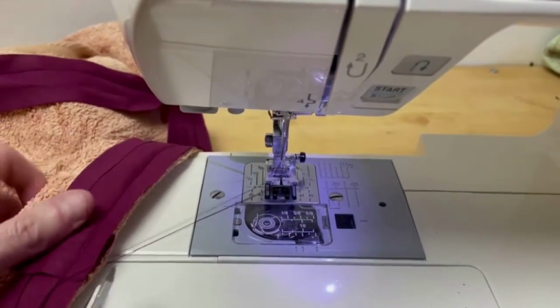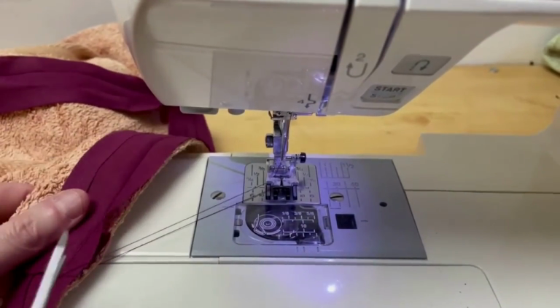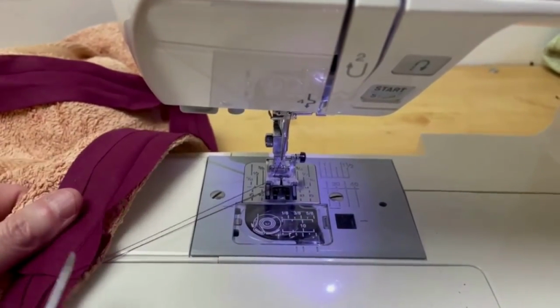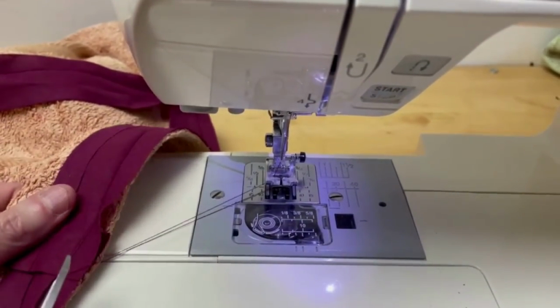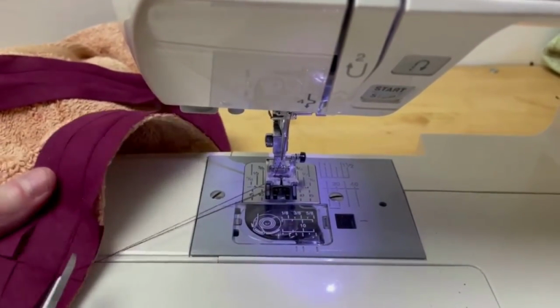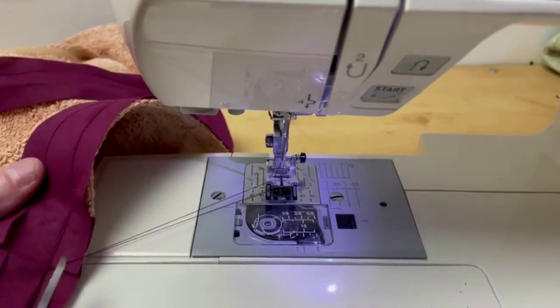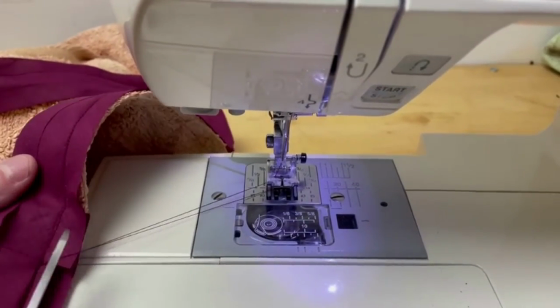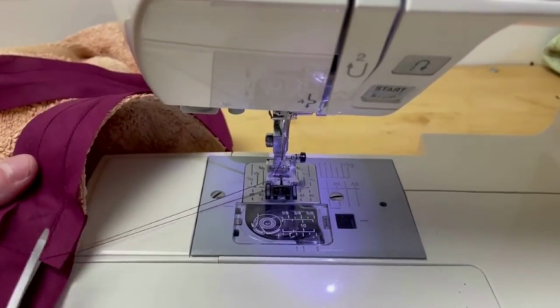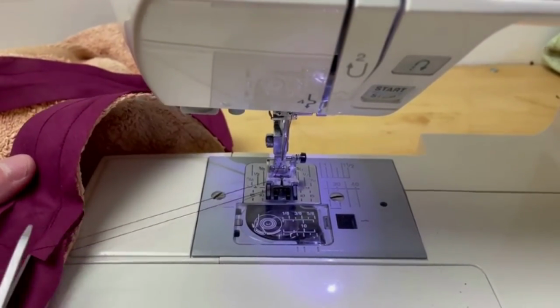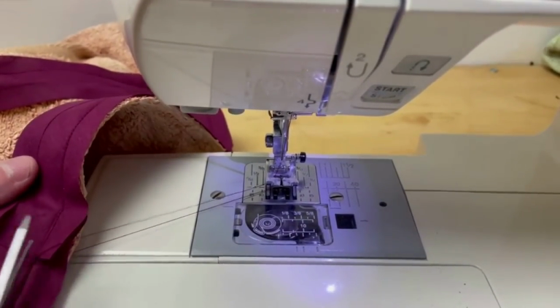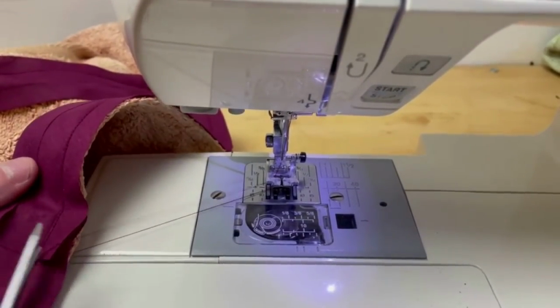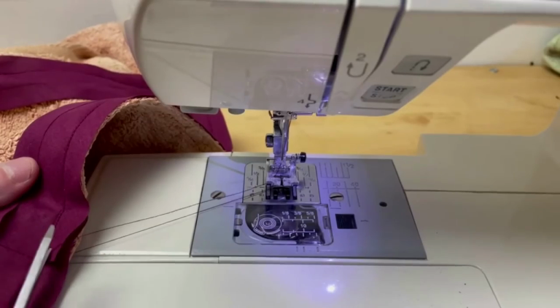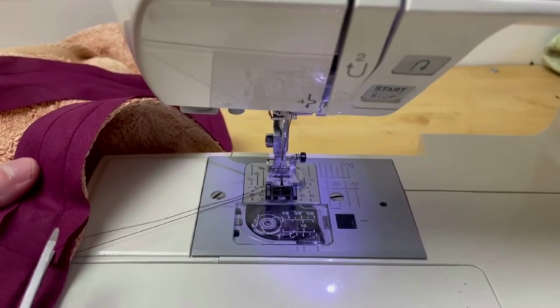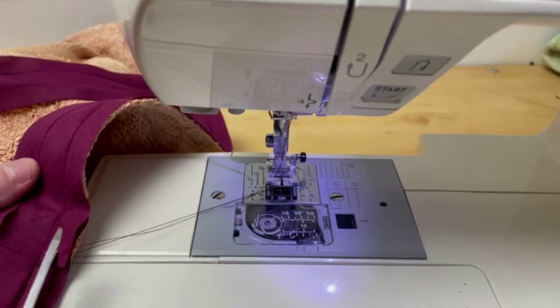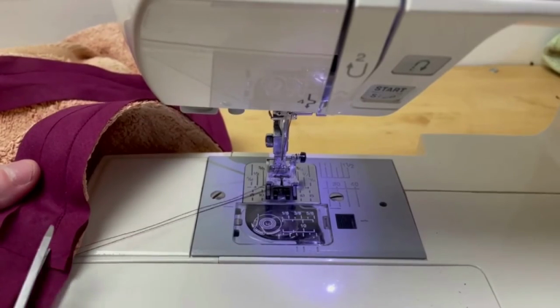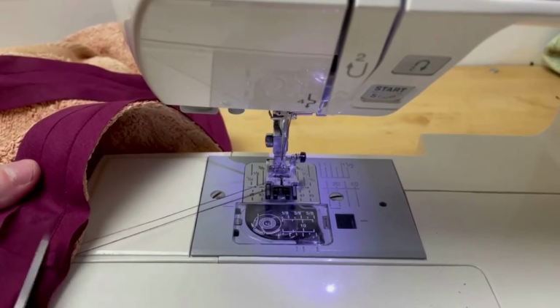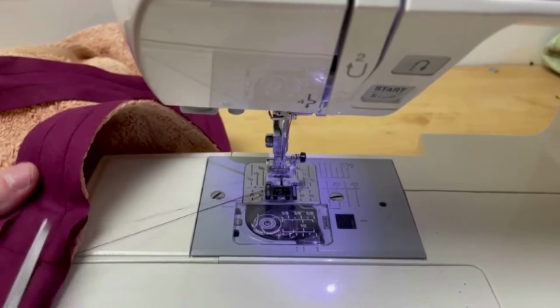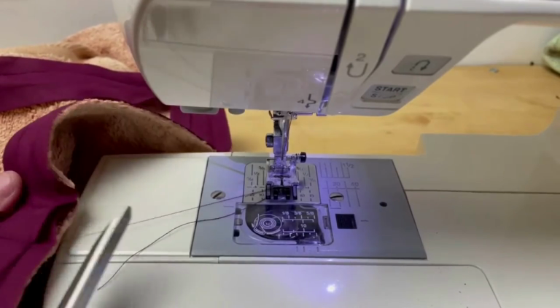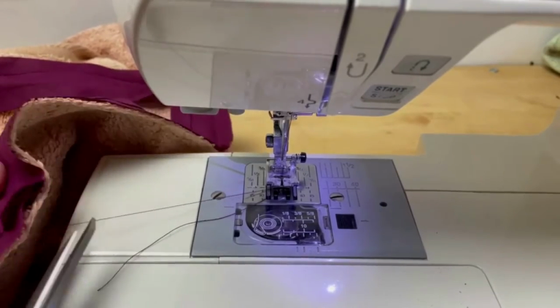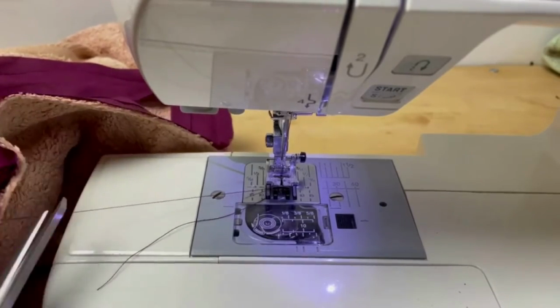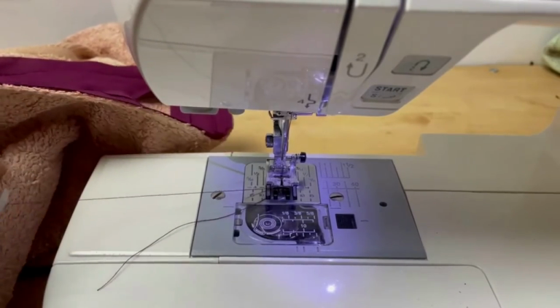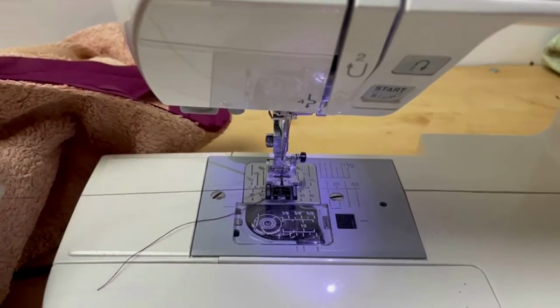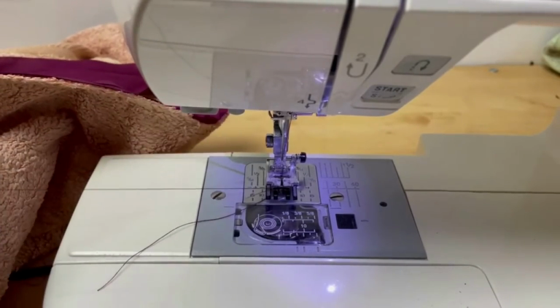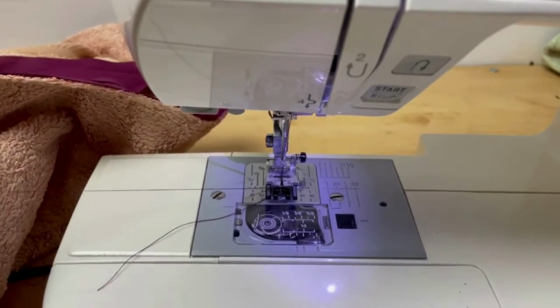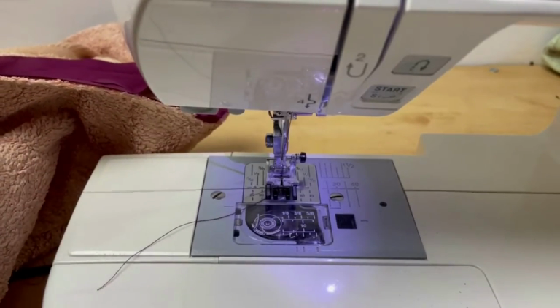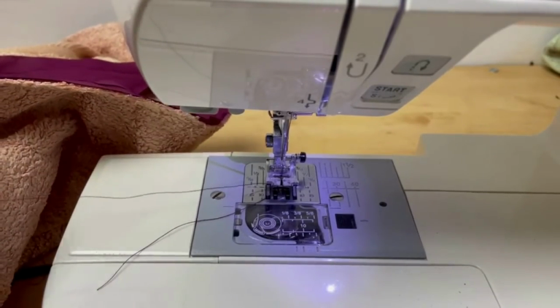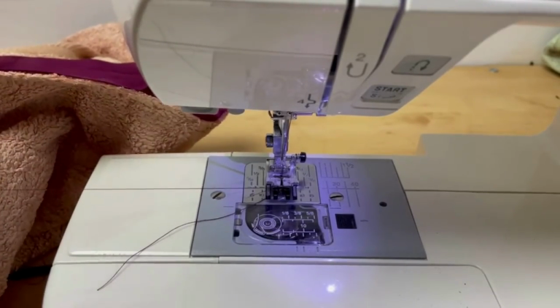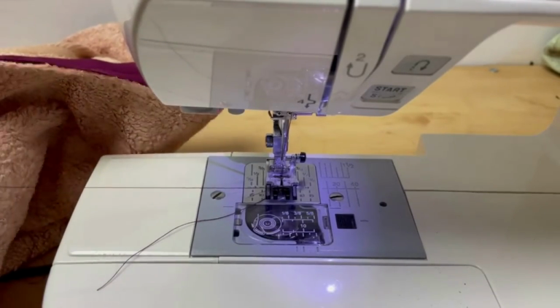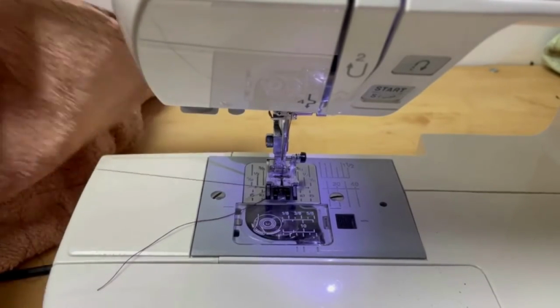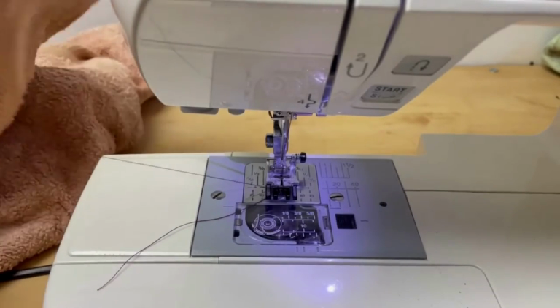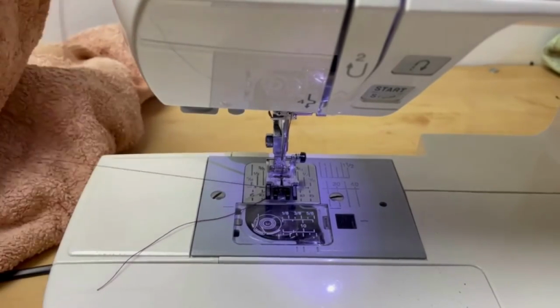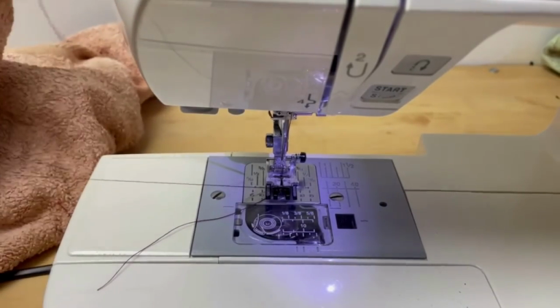Where your bias binding overlaps, fold in one of the edges — the edge underneath — so you get a nice neat finish.